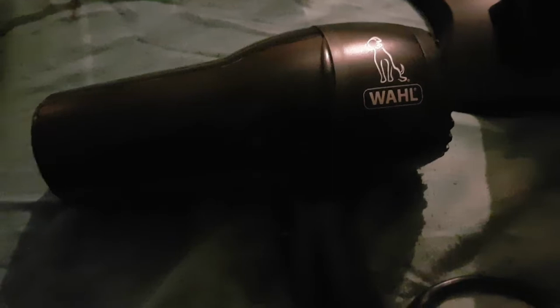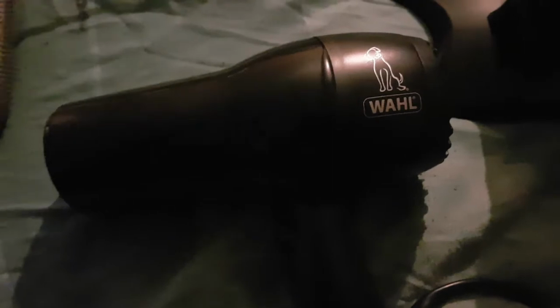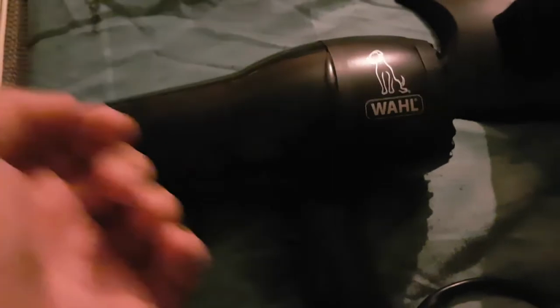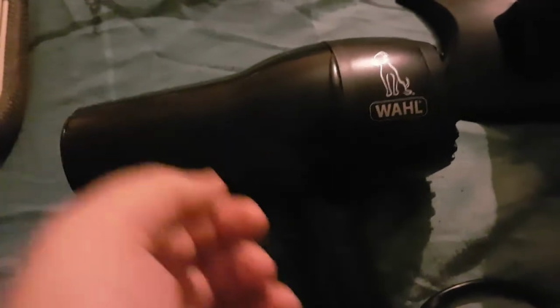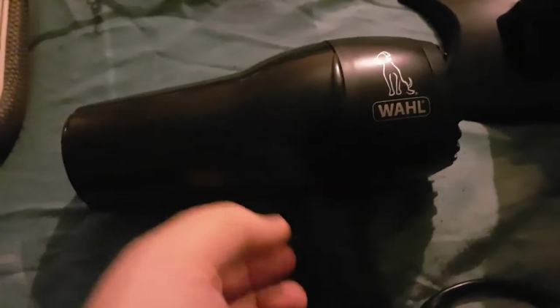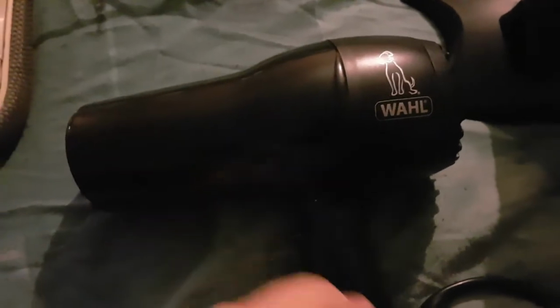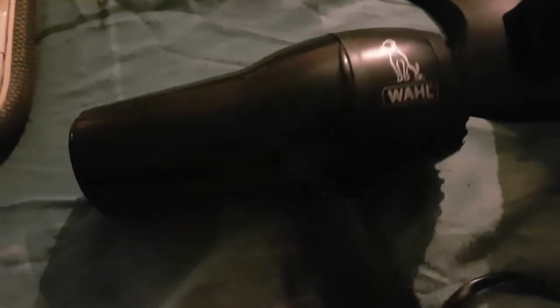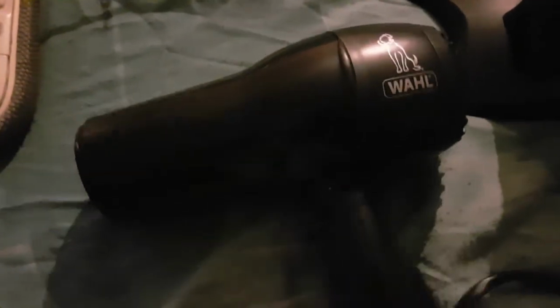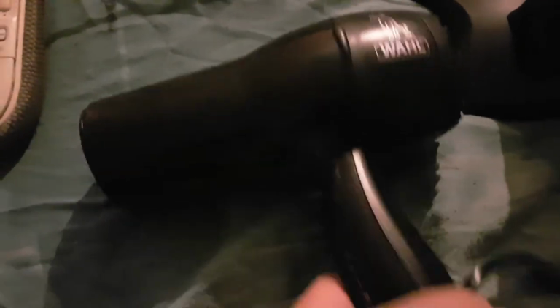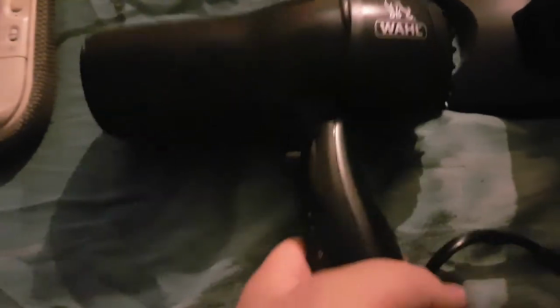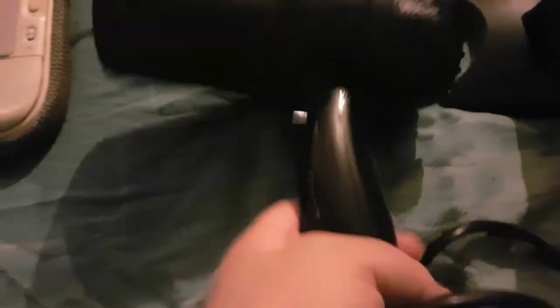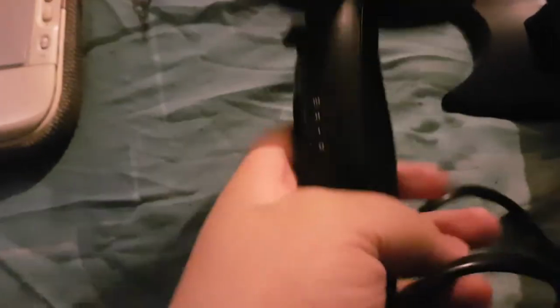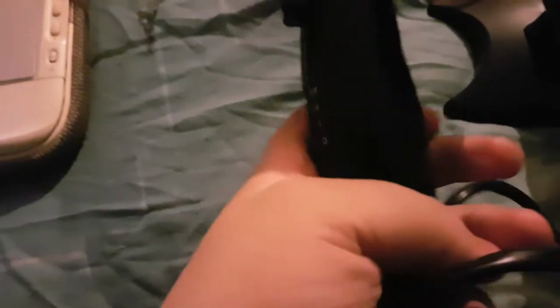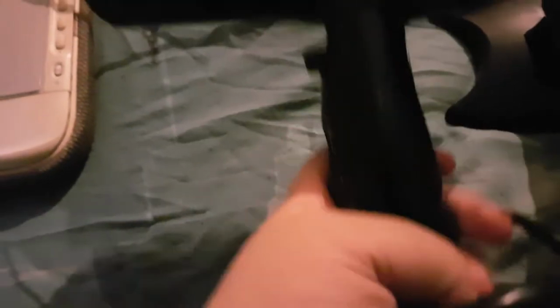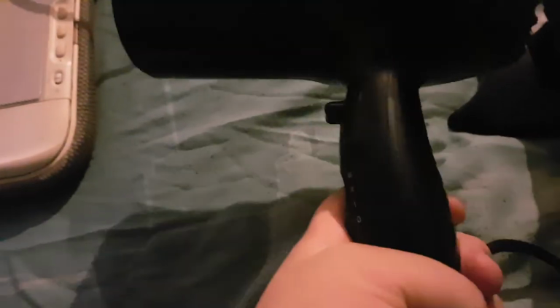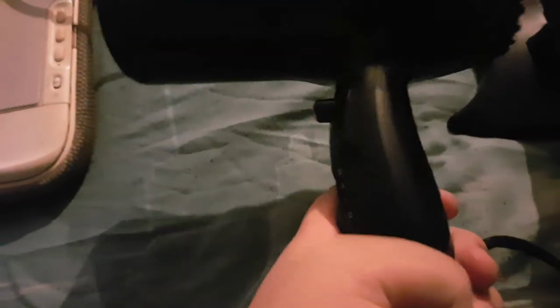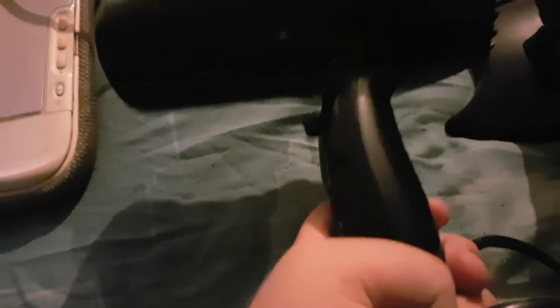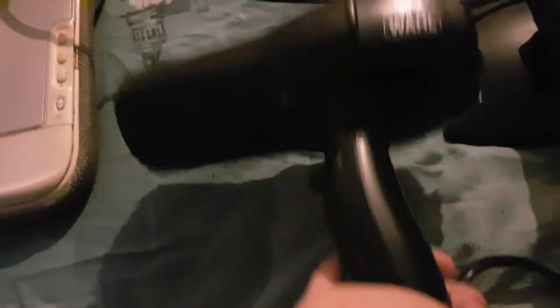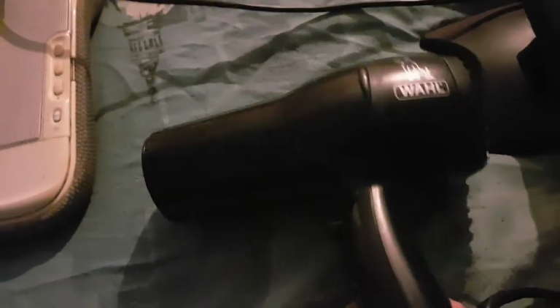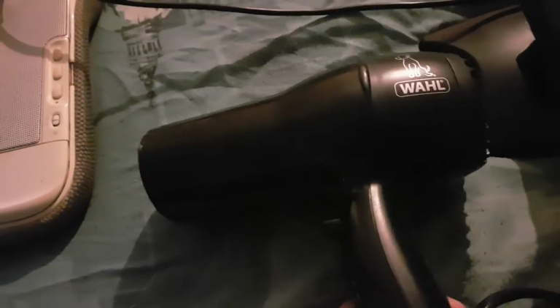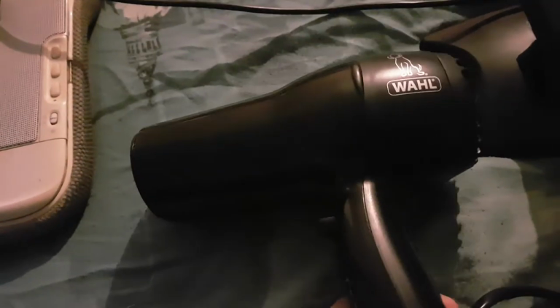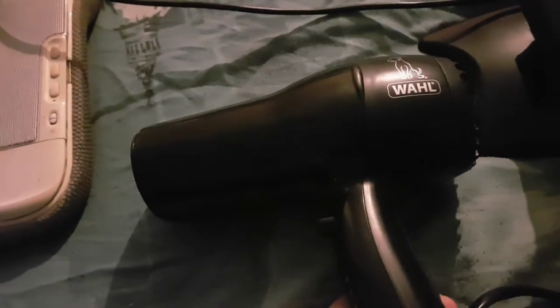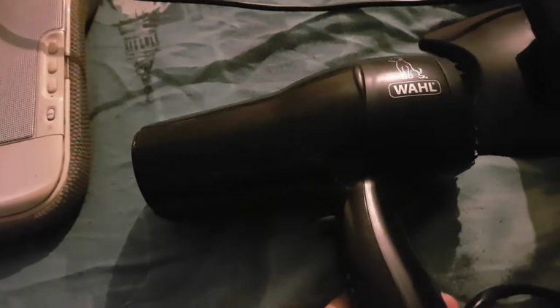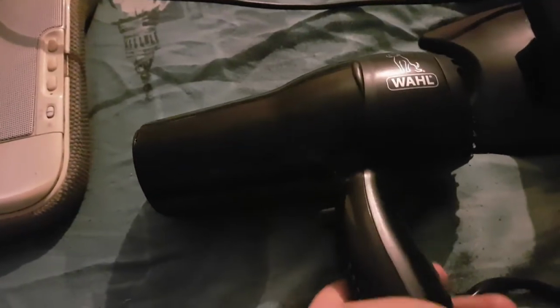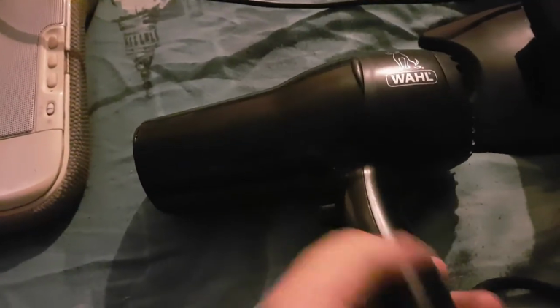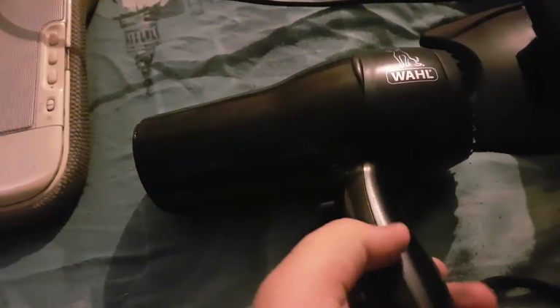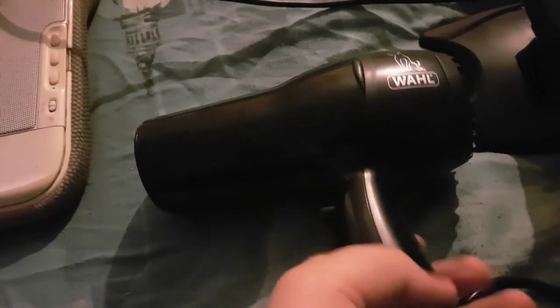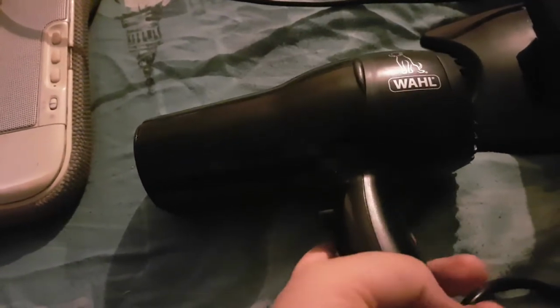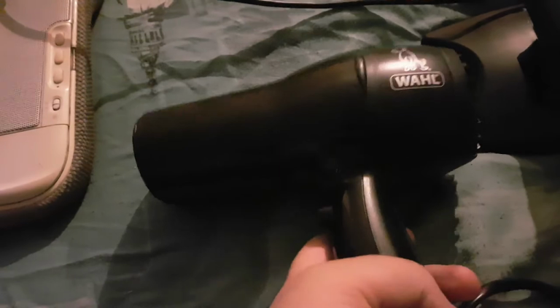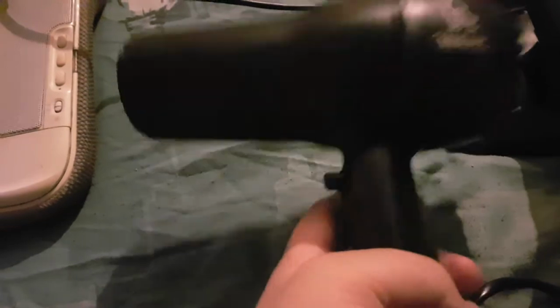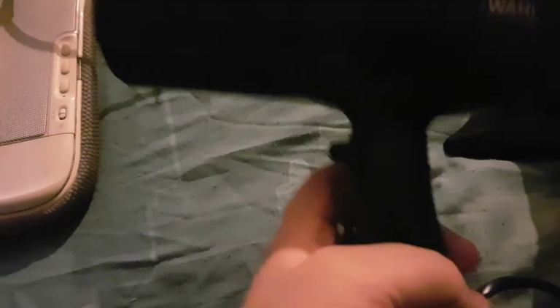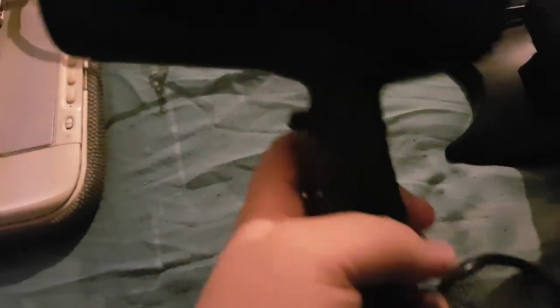Hello everyone, I'm Pixis here. Today I'll be doing a quick demonstration of this pet hair dryer.